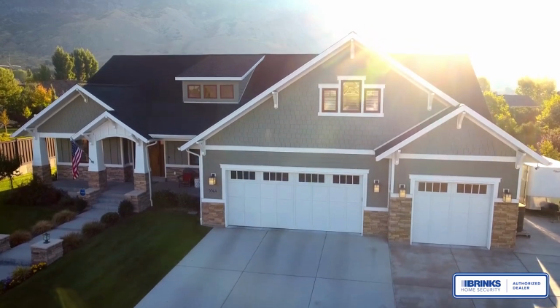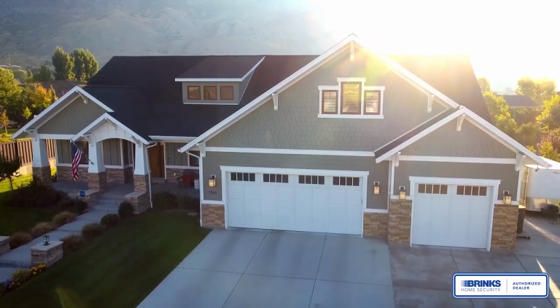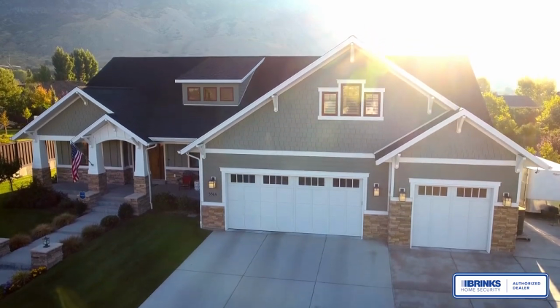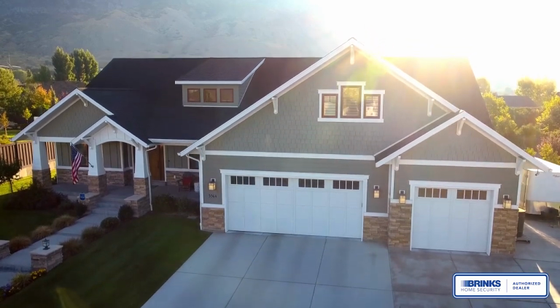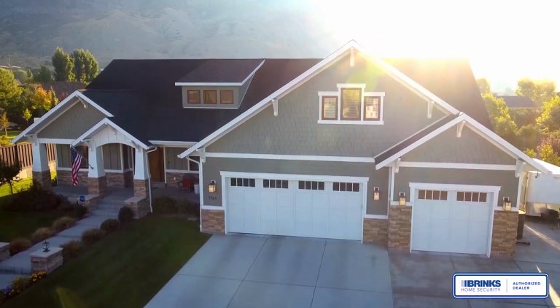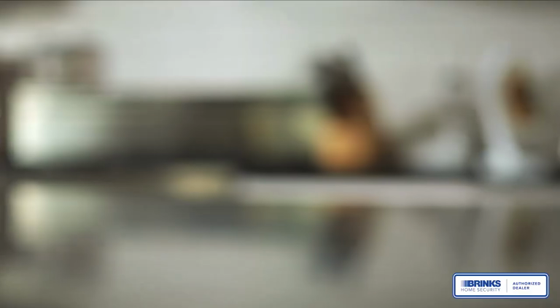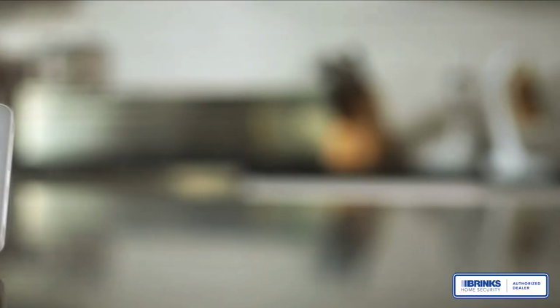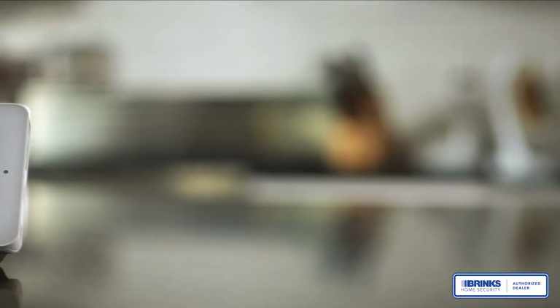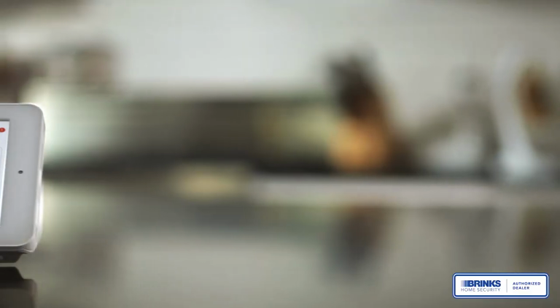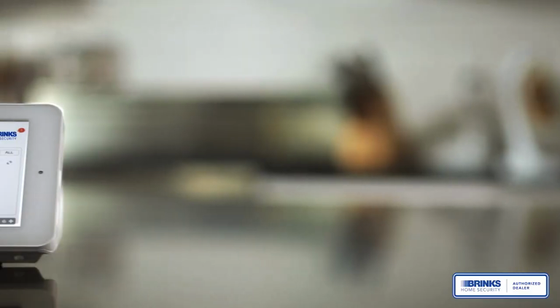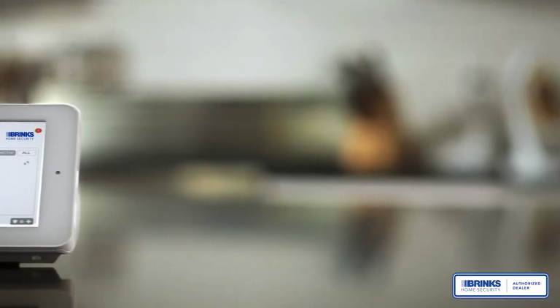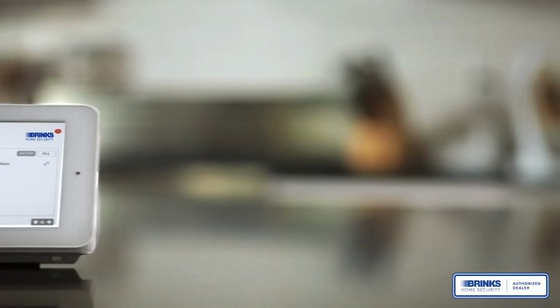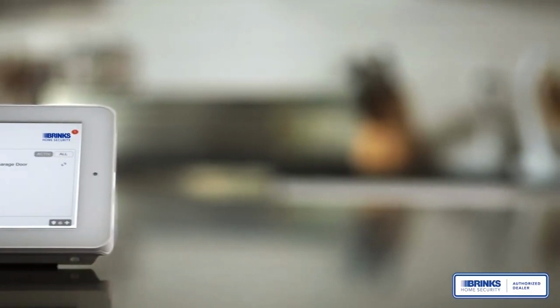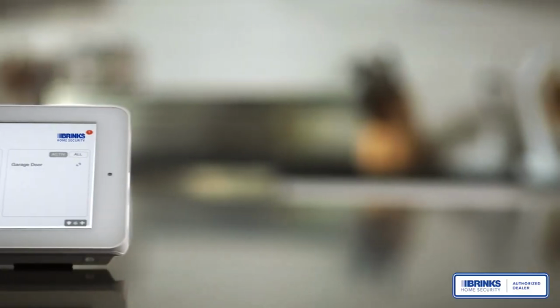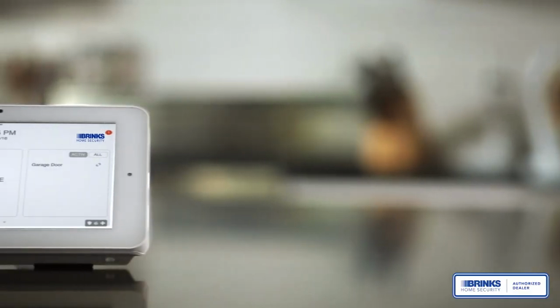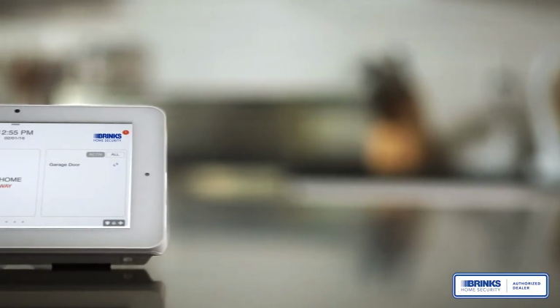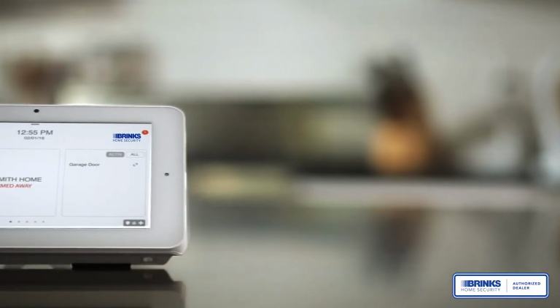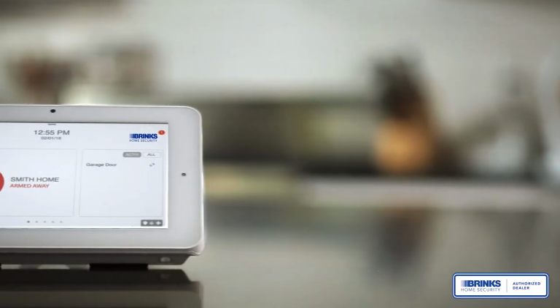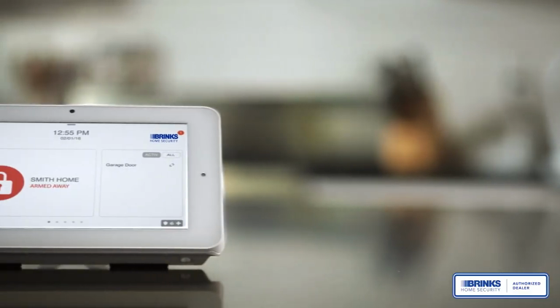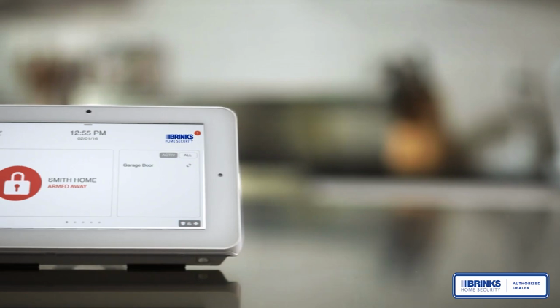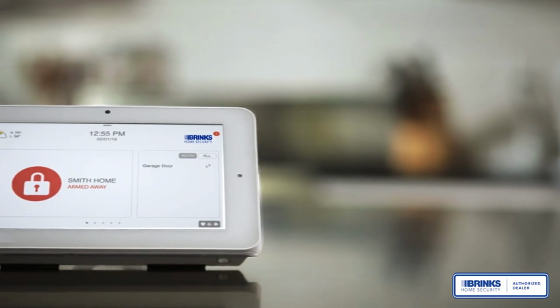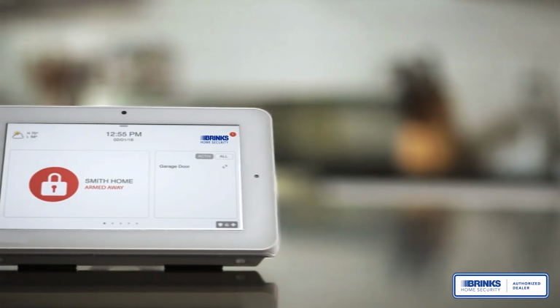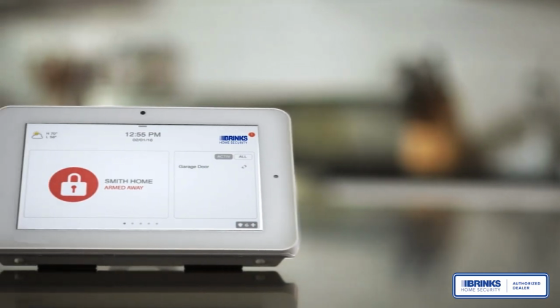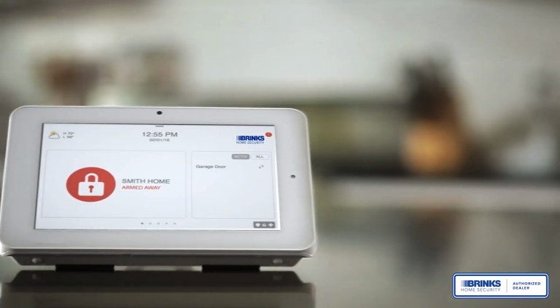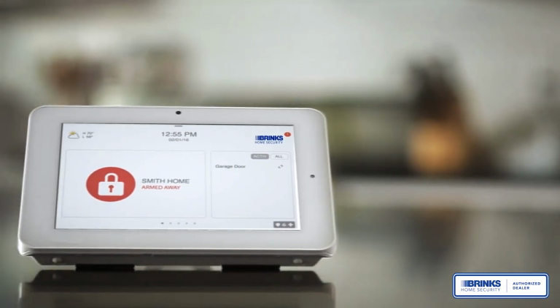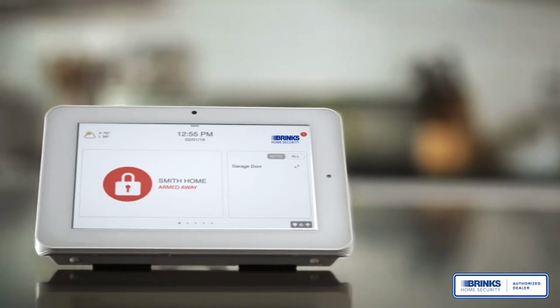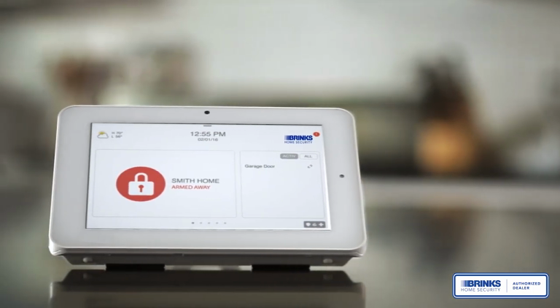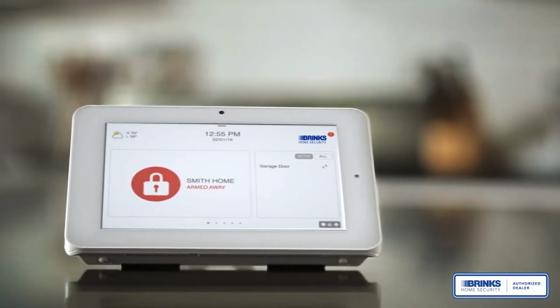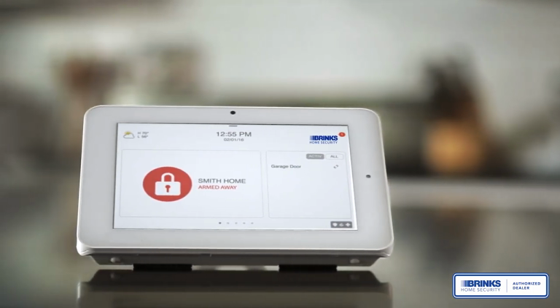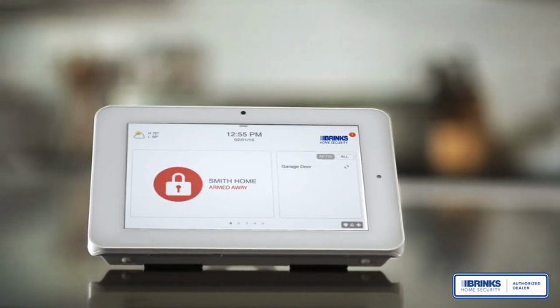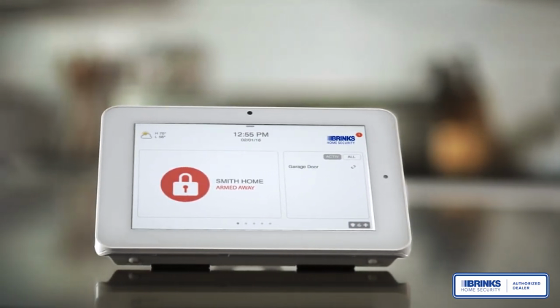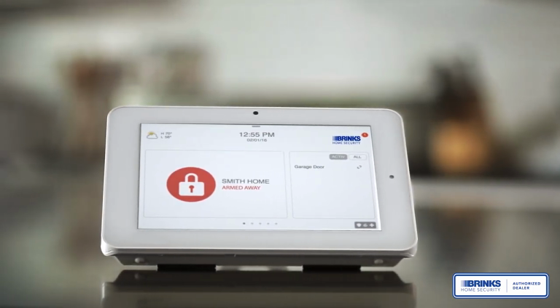Technology should be simple. Technology should be beautiful. This is the IQ Panel.